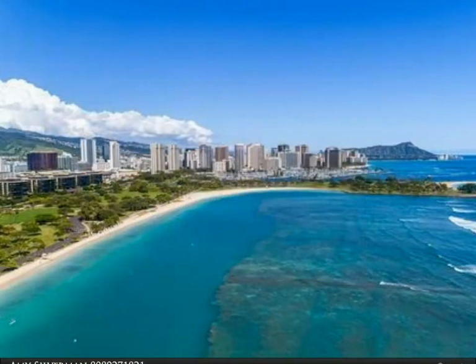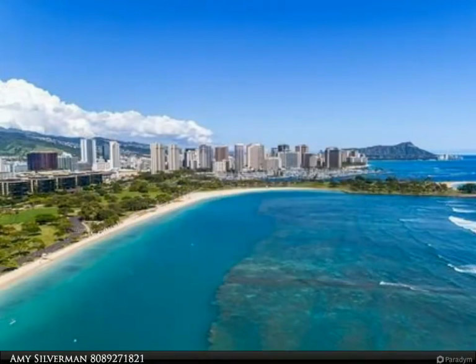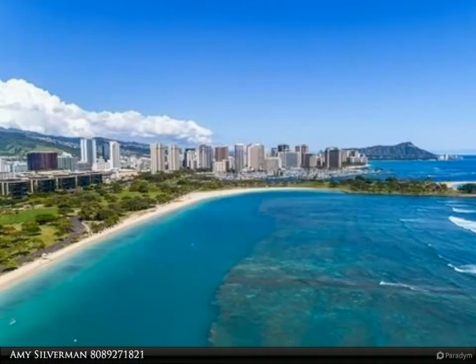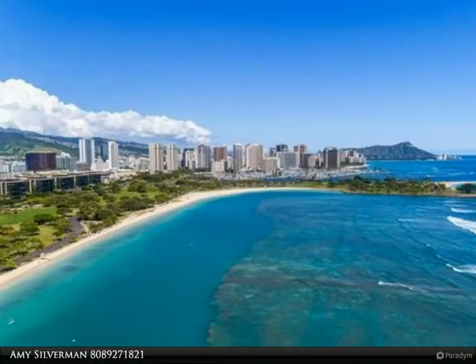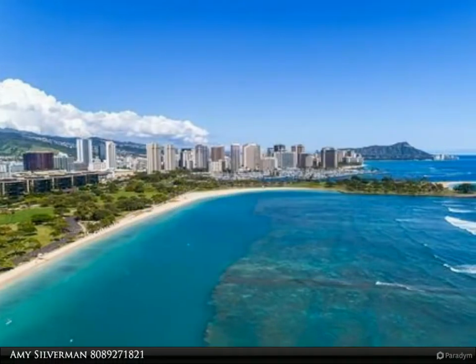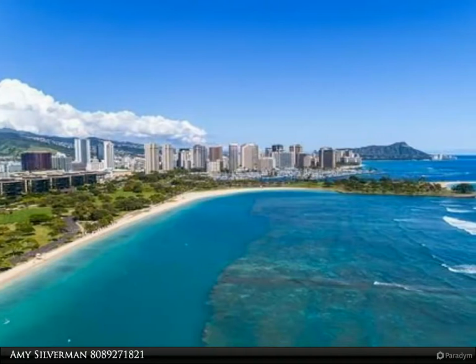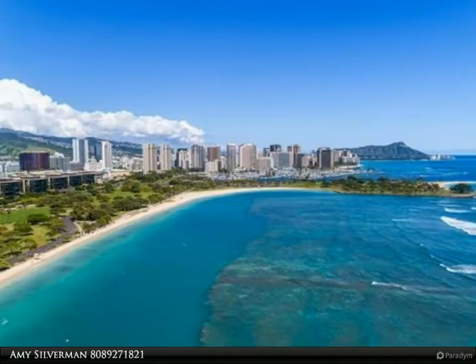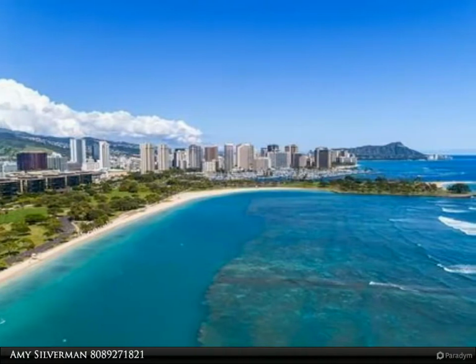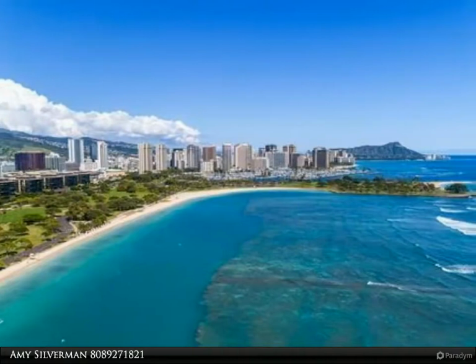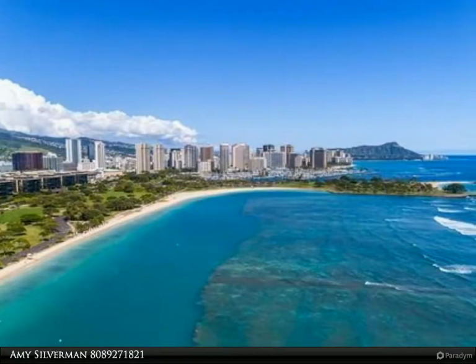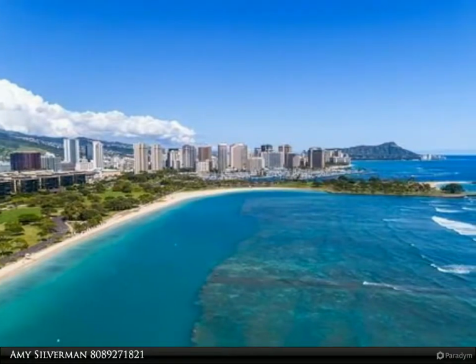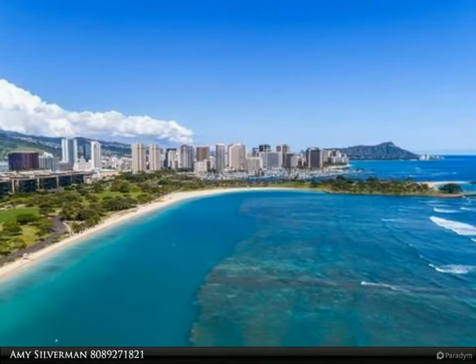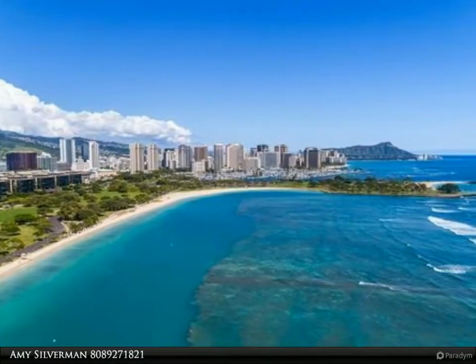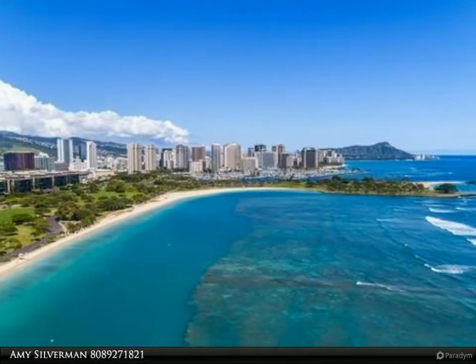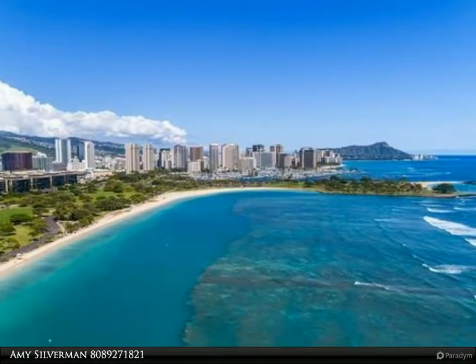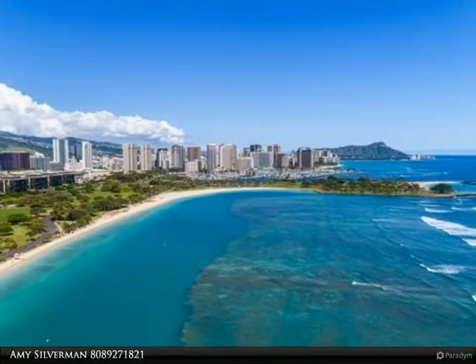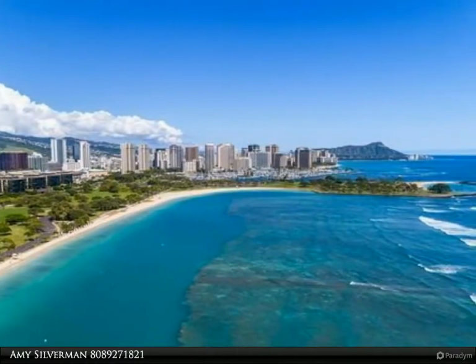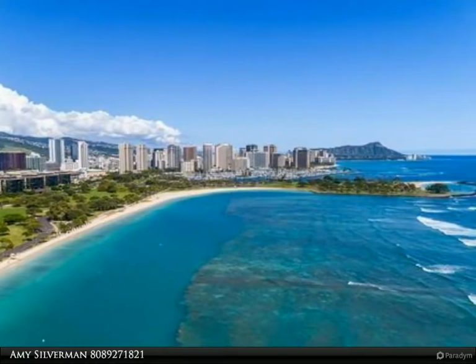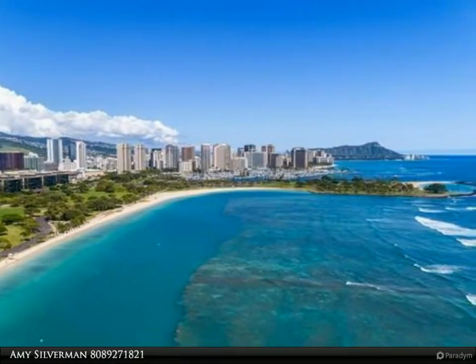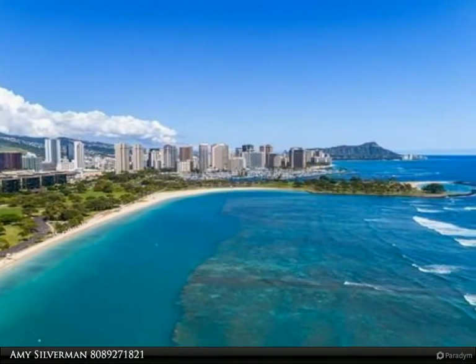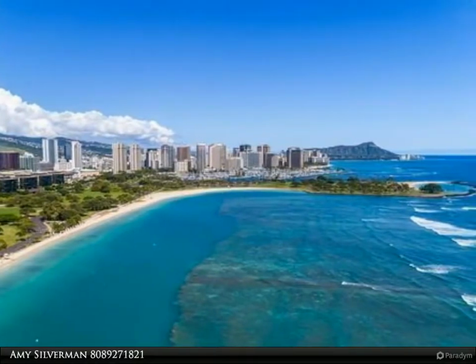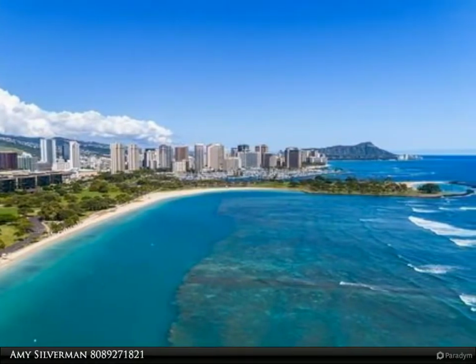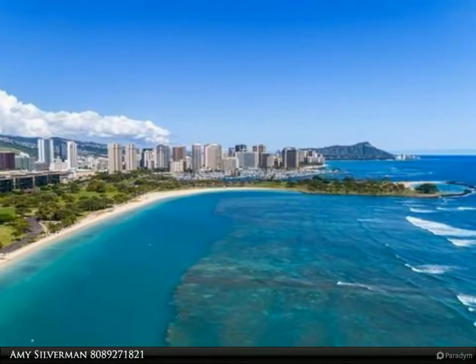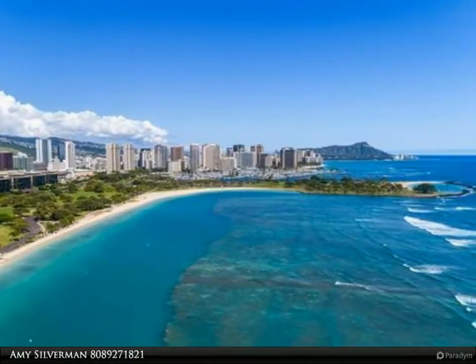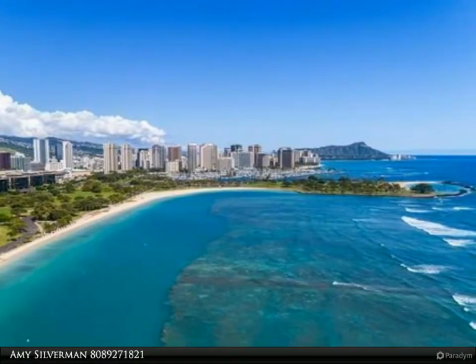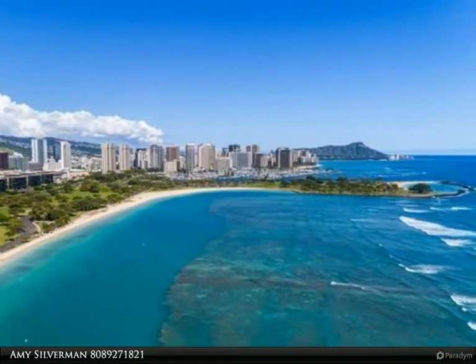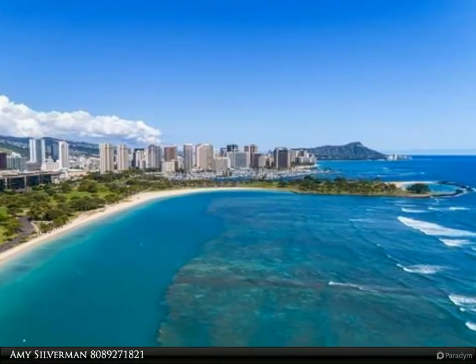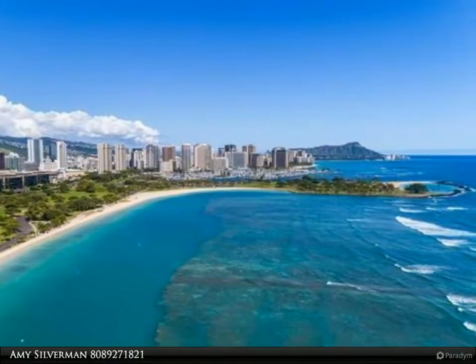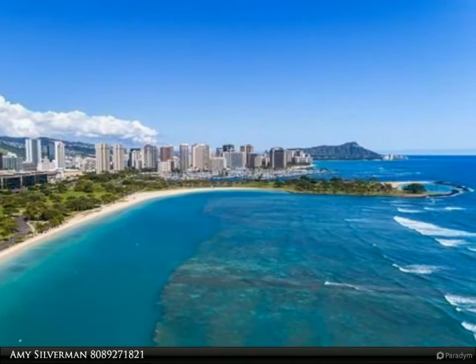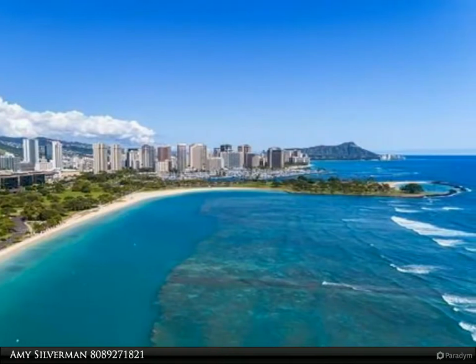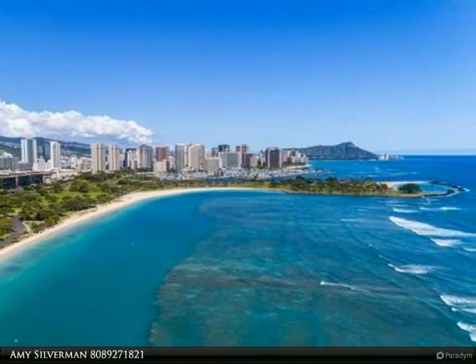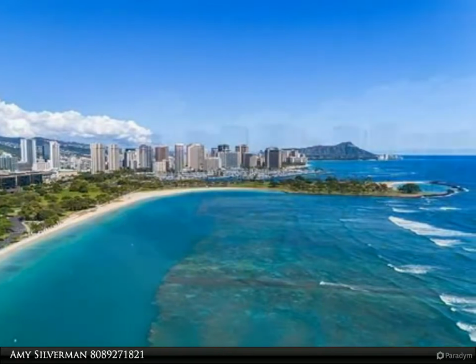This Coldwell Banker Pacific Properties YKLA property video is presented by Amy Silverman. Welcome home.